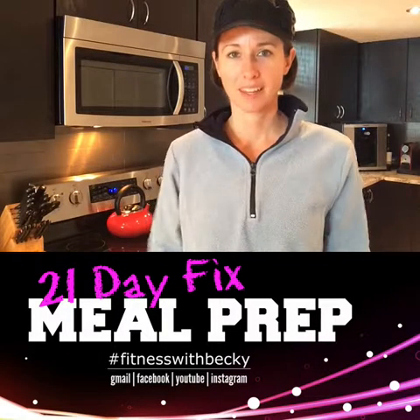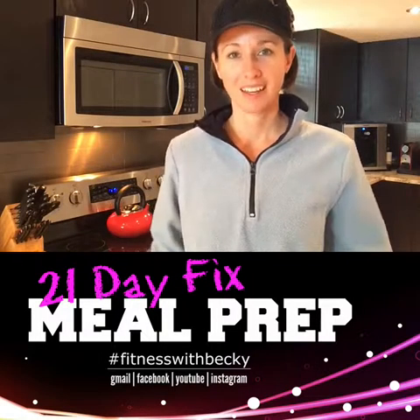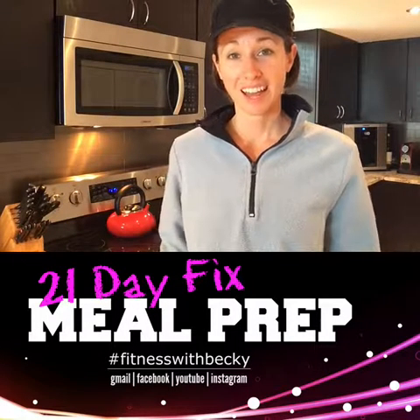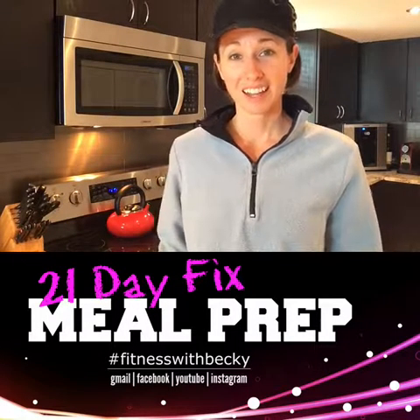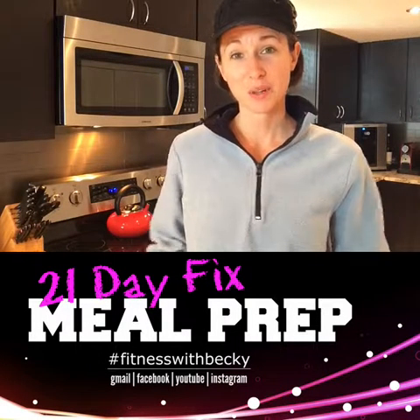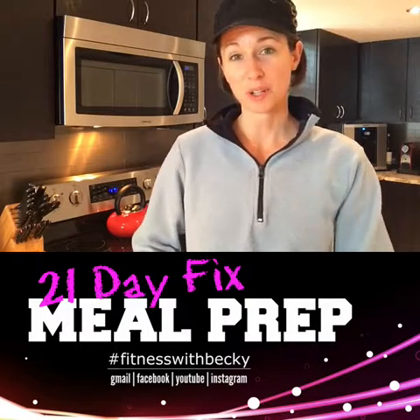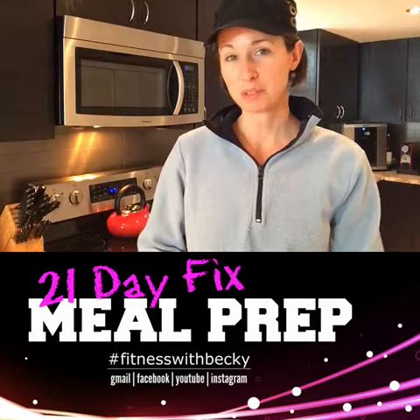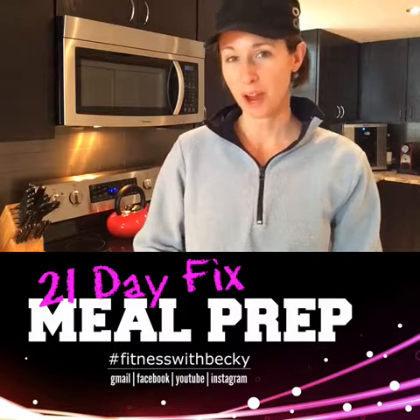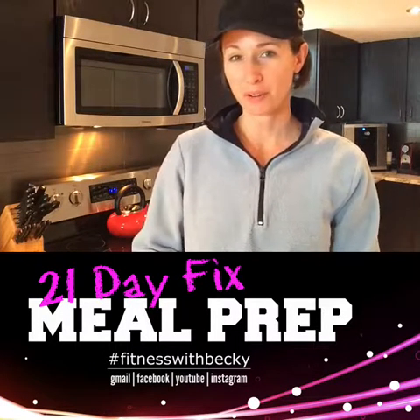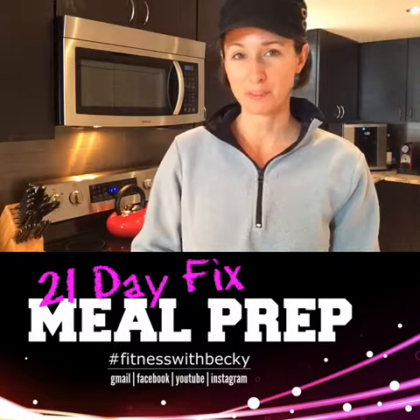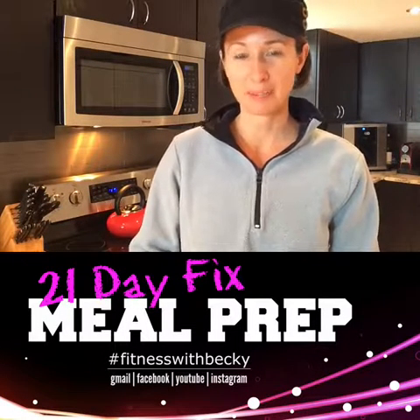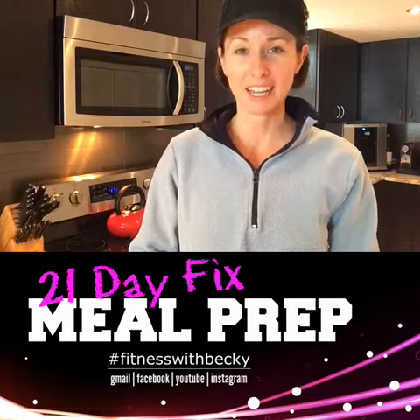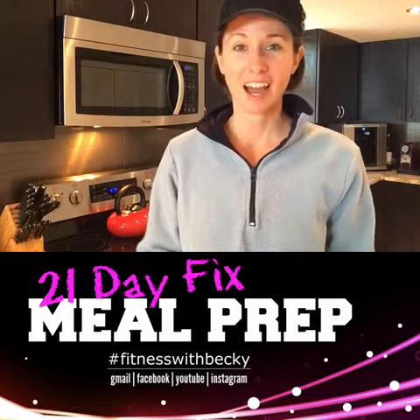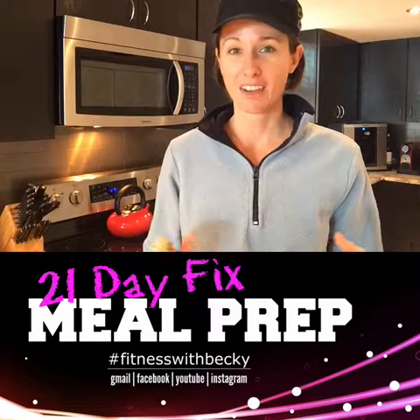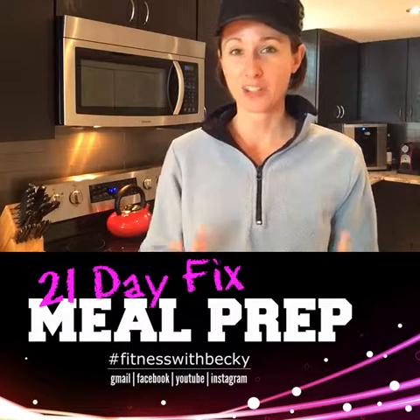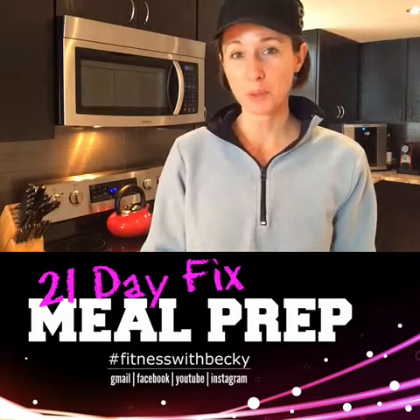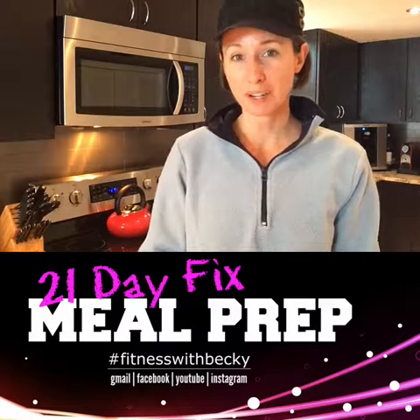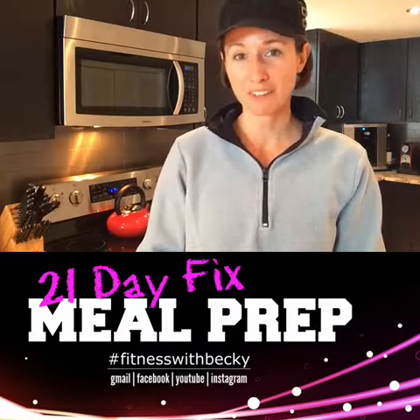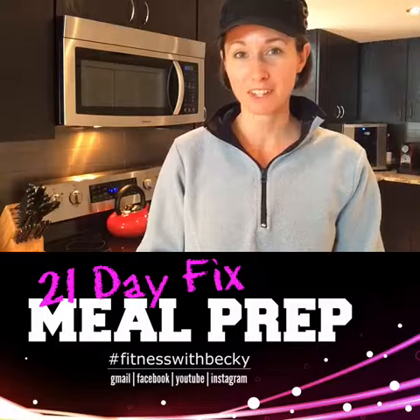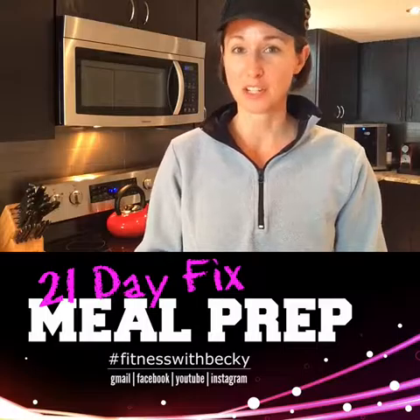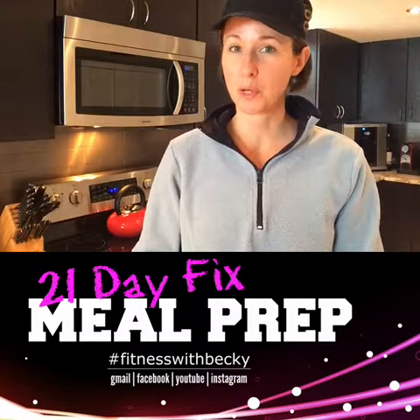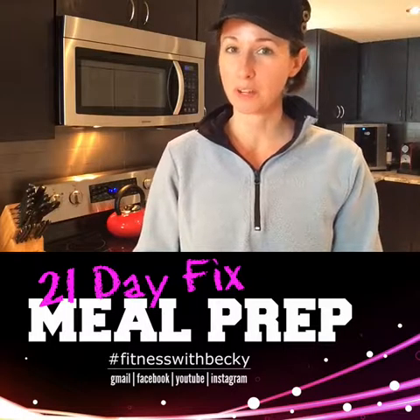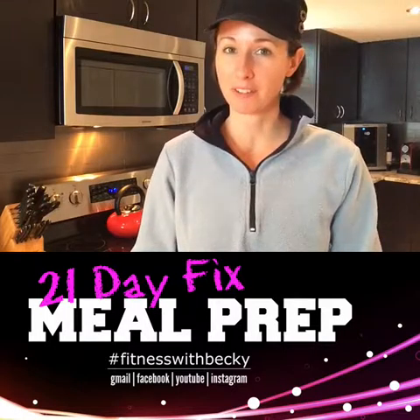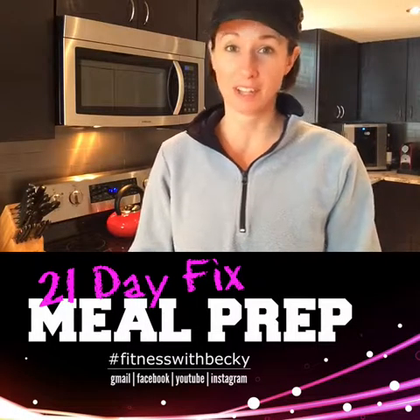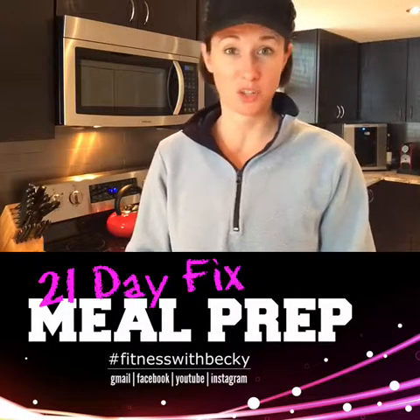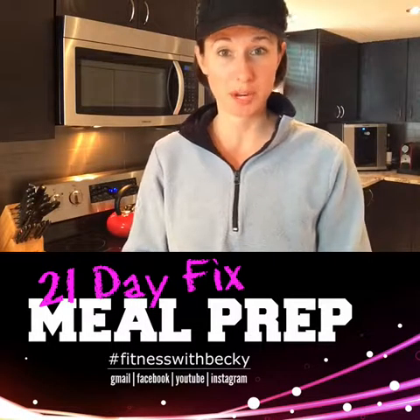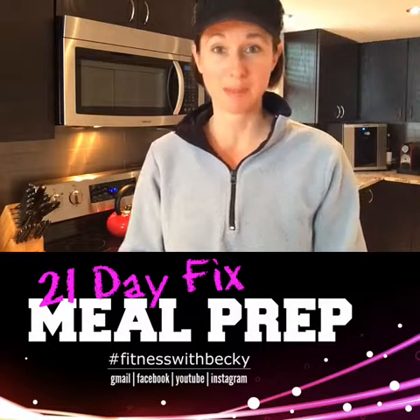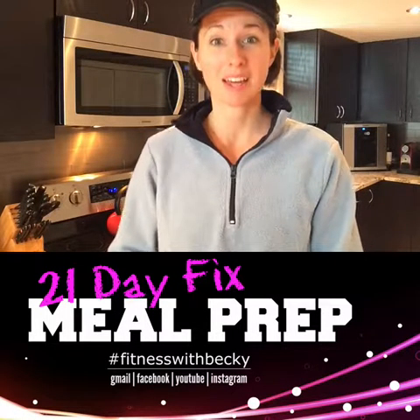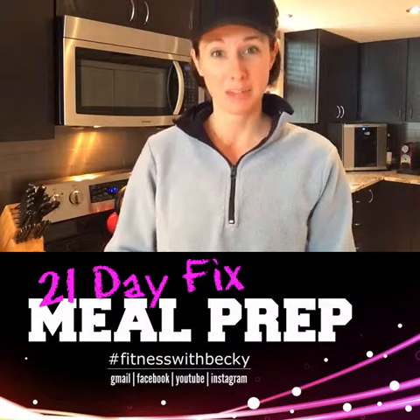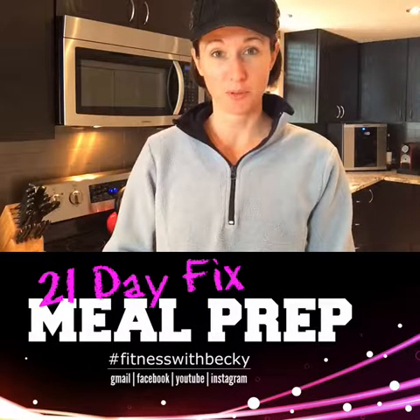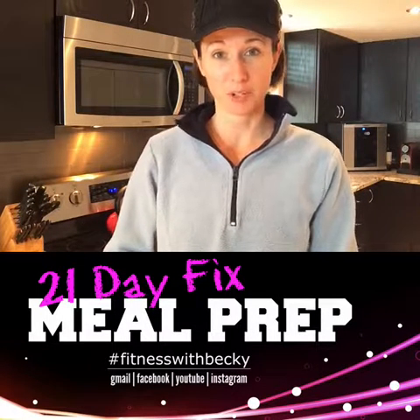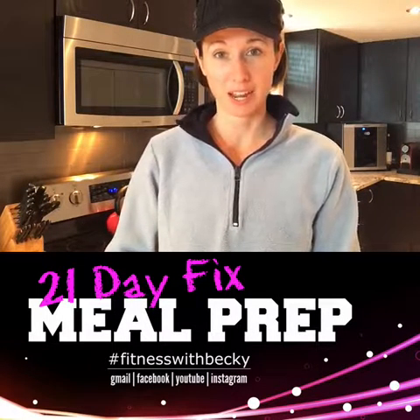Hey guys, welcome to our Fit Family. I have a 21 Day Fix and 21 Day Fix Extreme tip for you today.